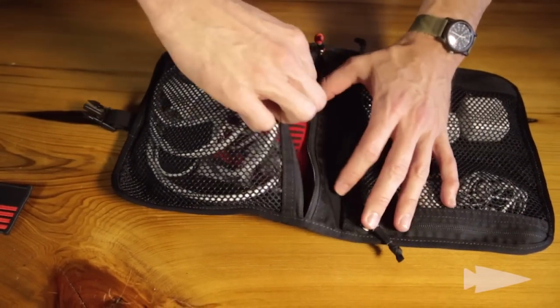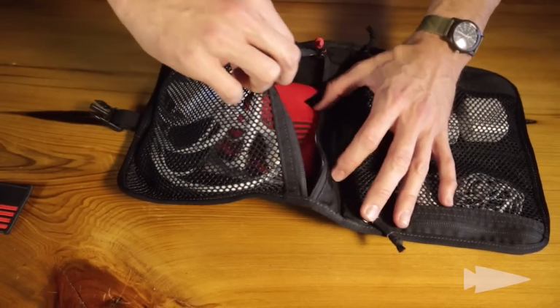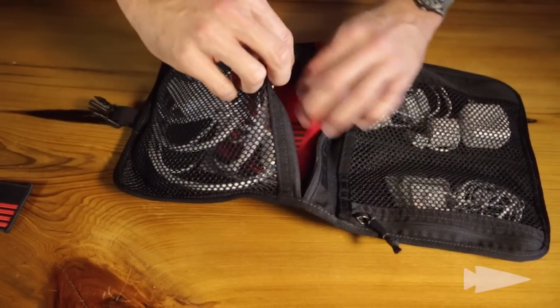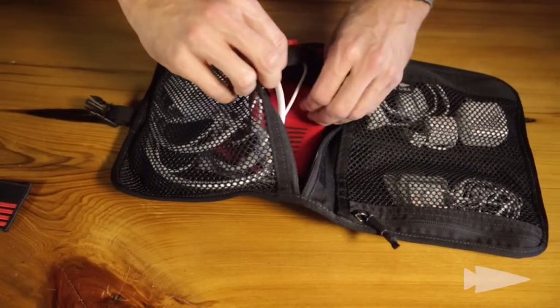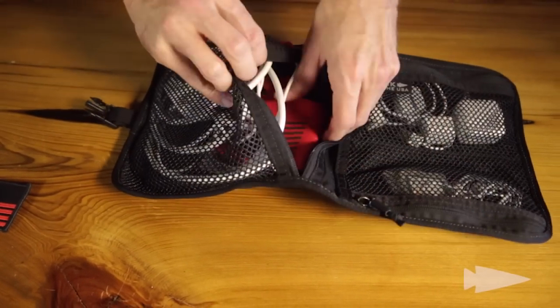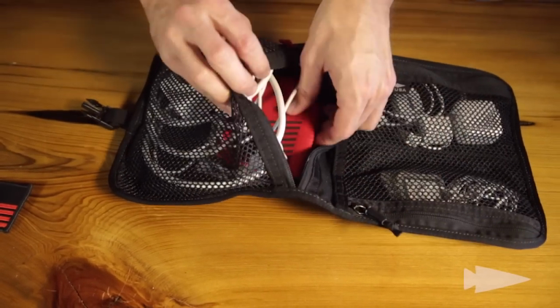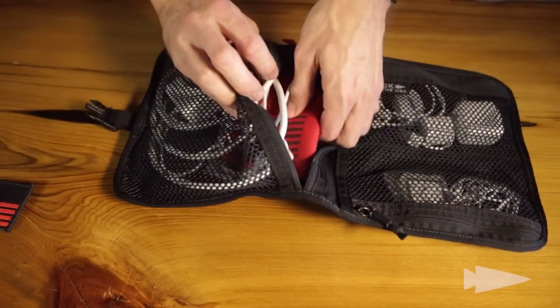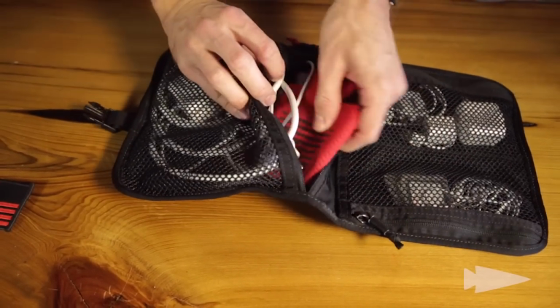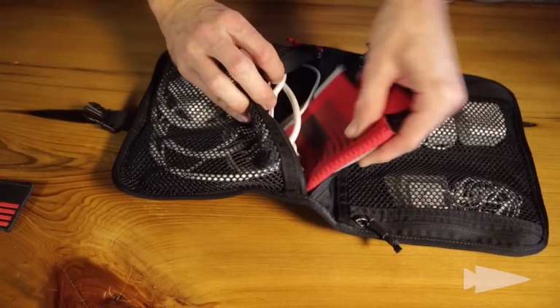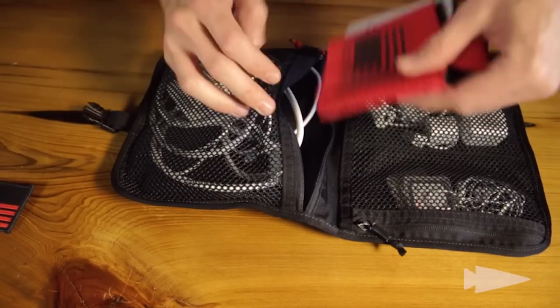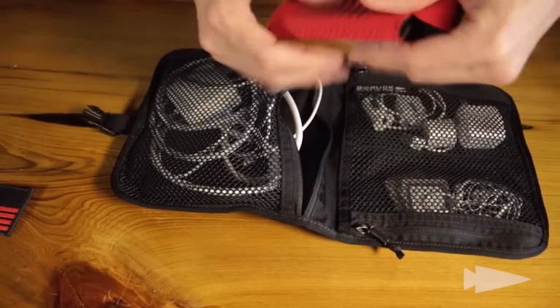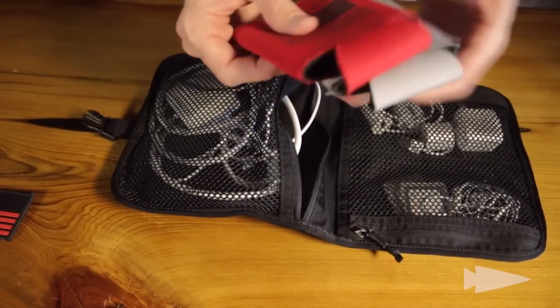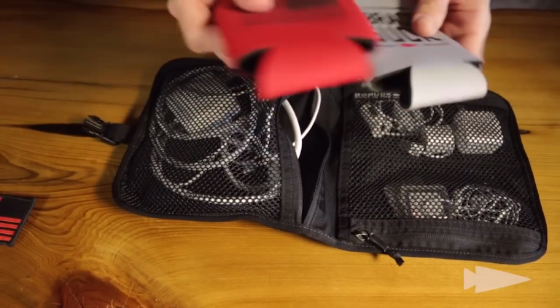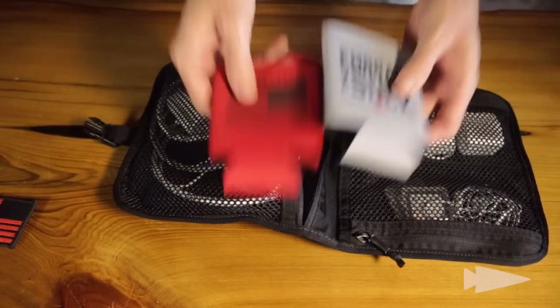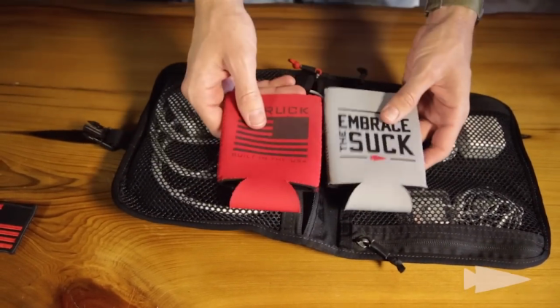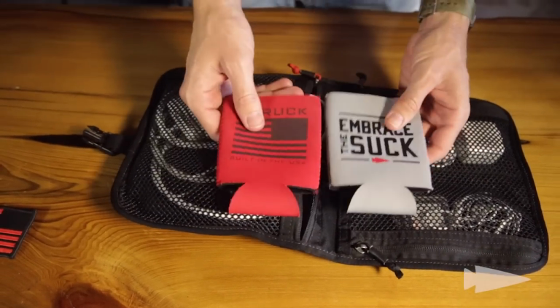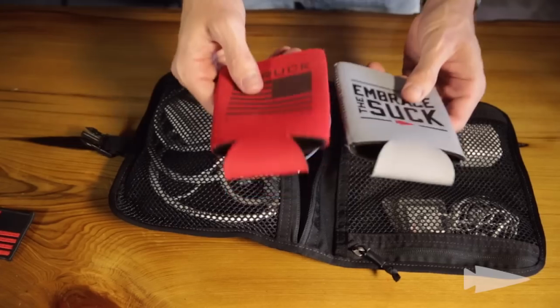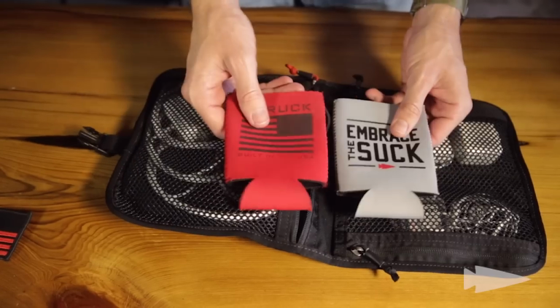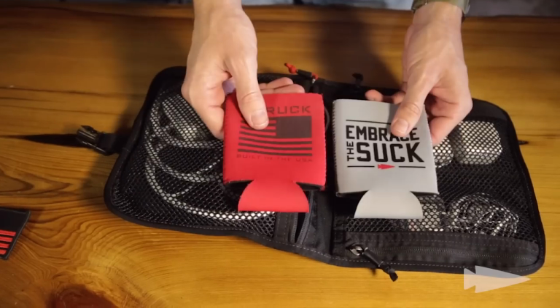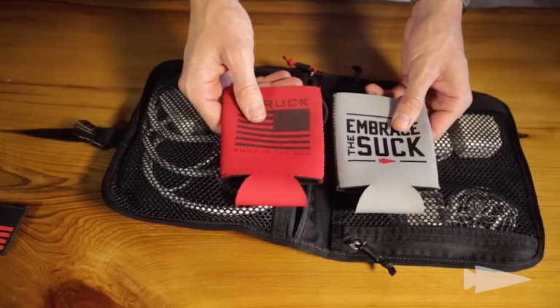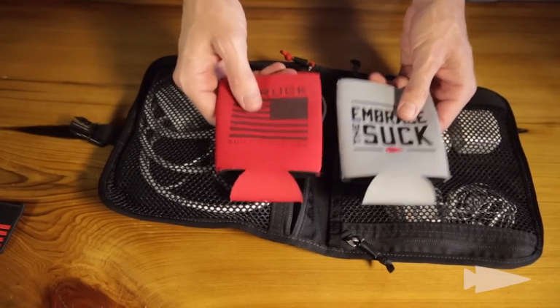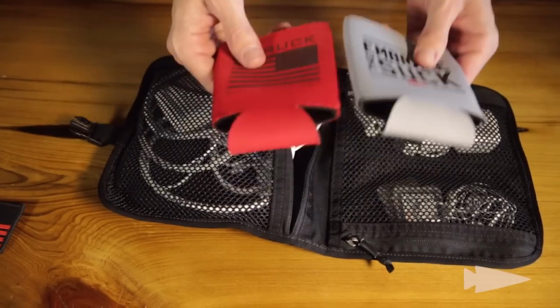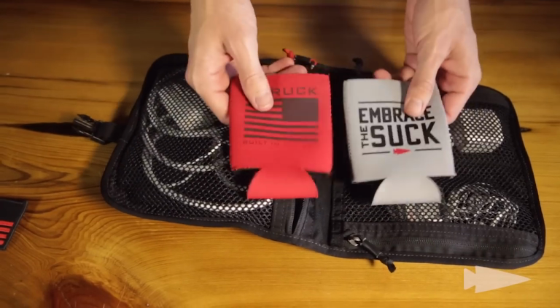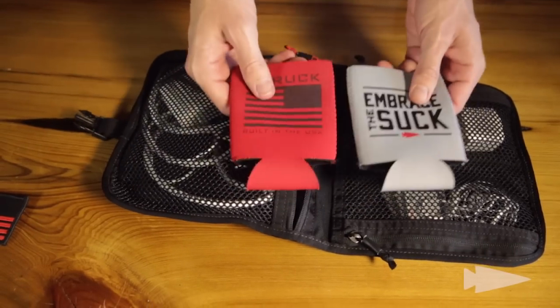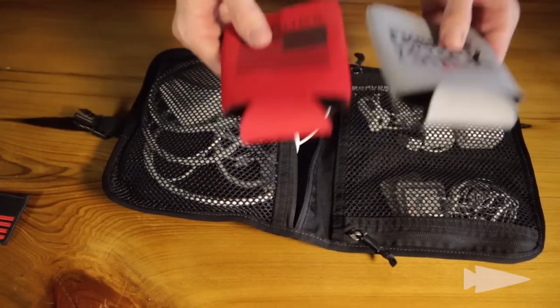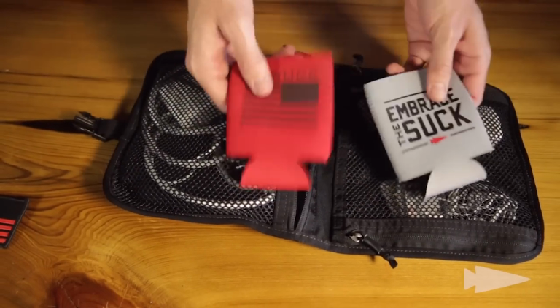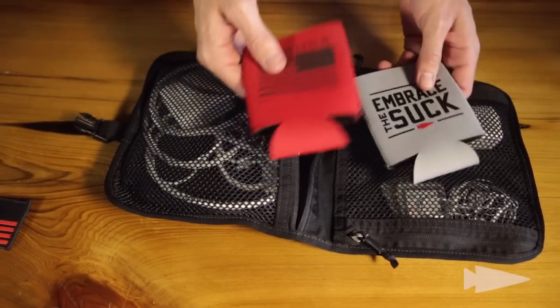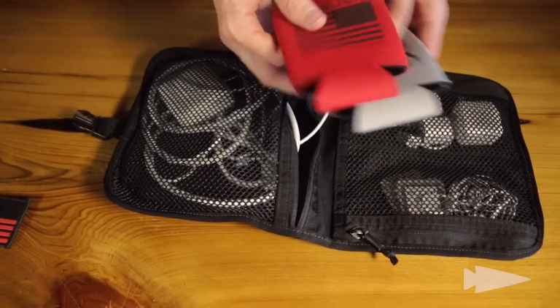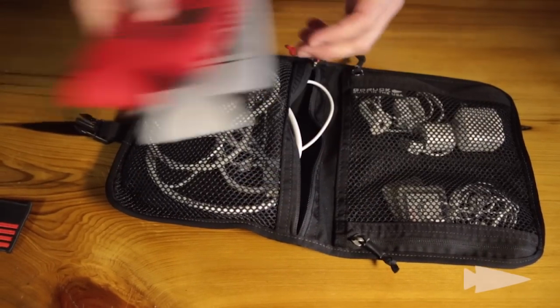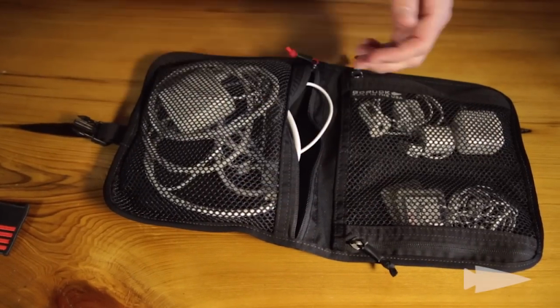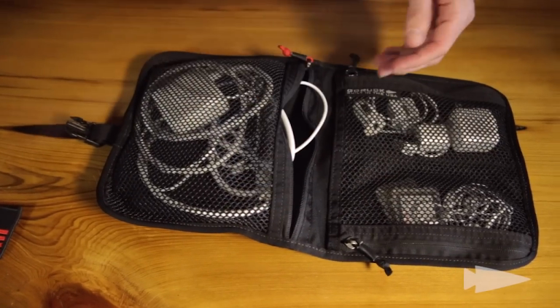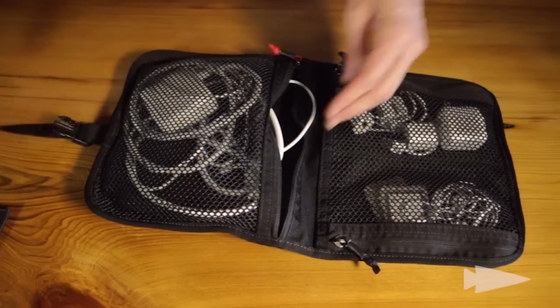First things first — my koozies. Two. Always two. One for you, one for your buddy. Easy.